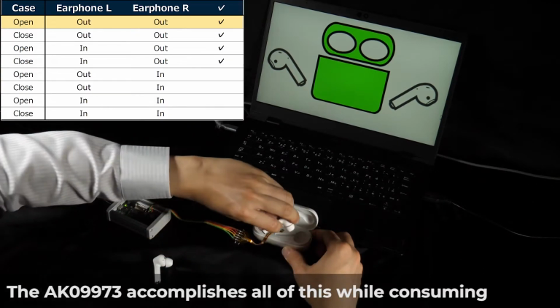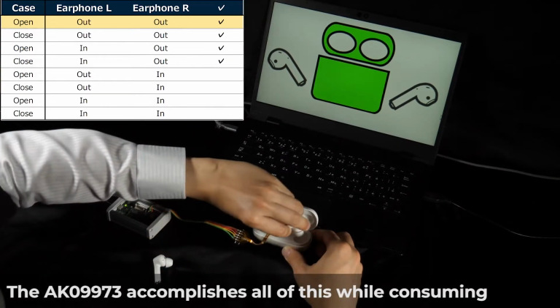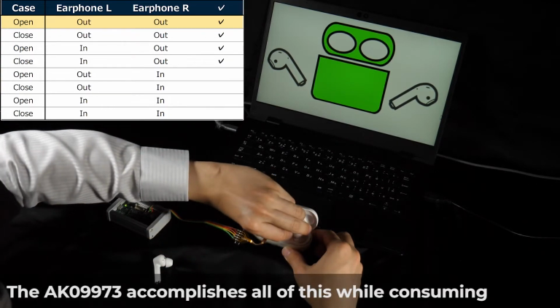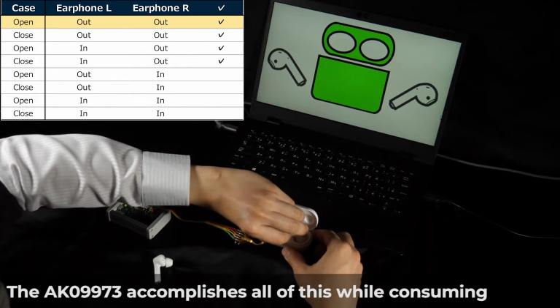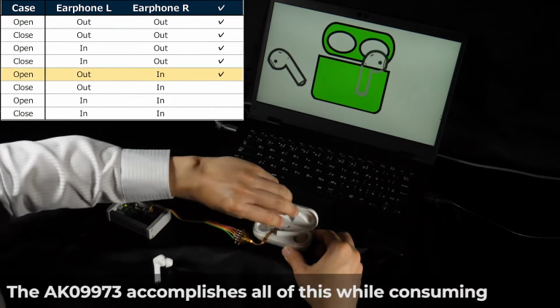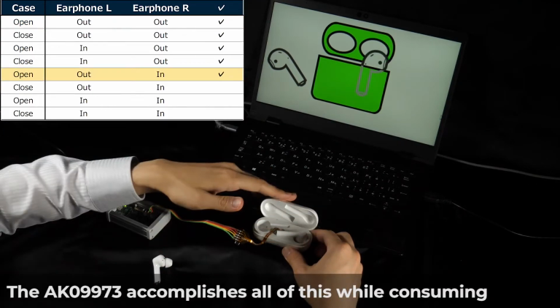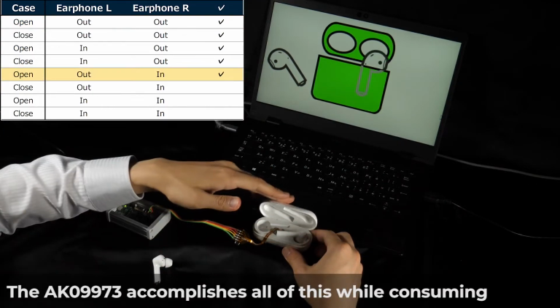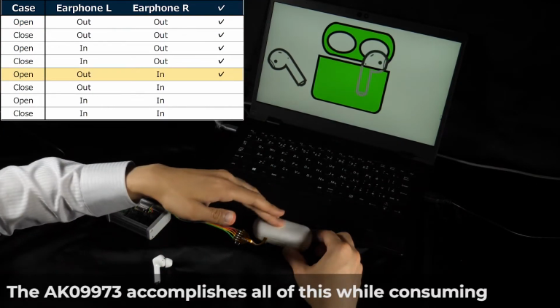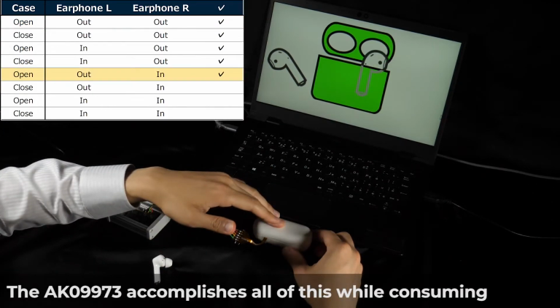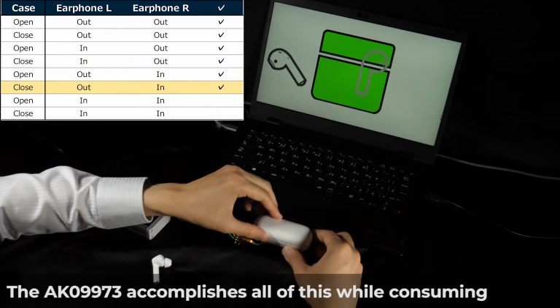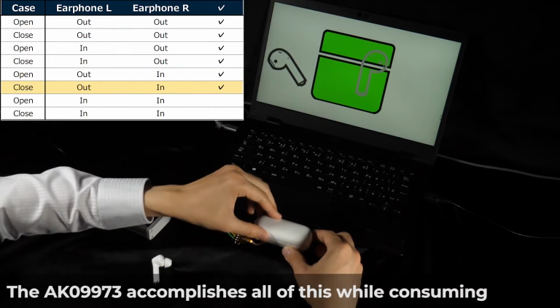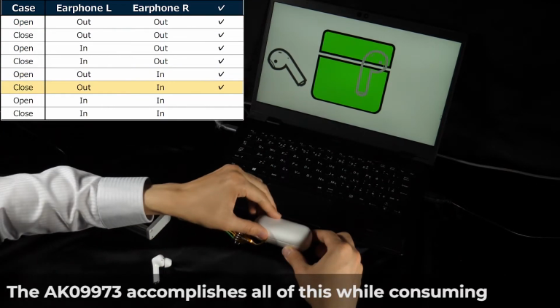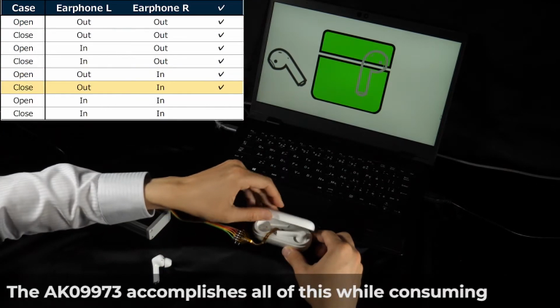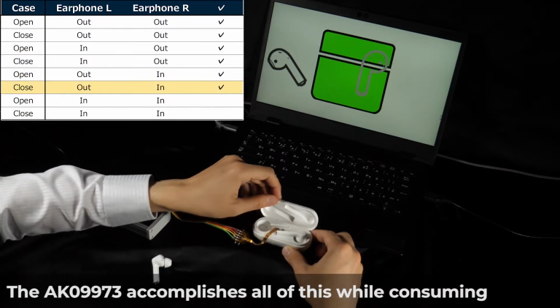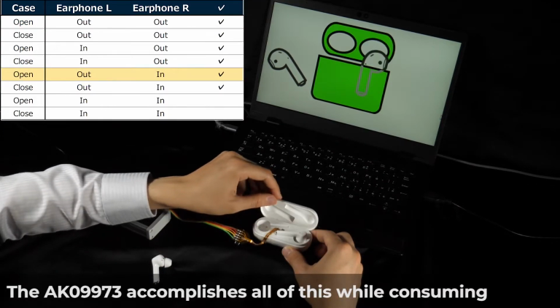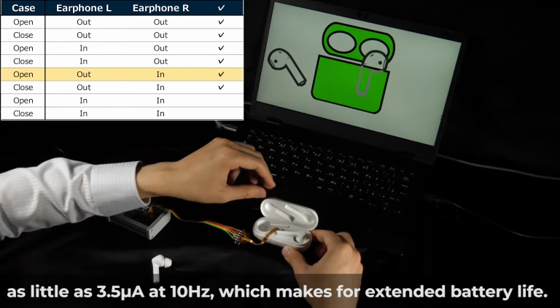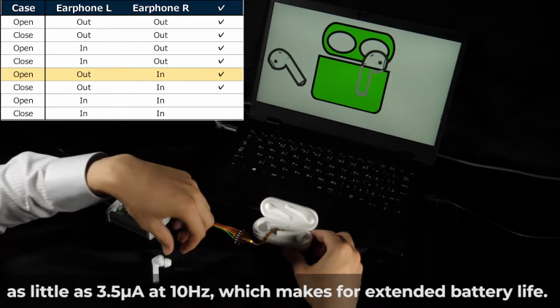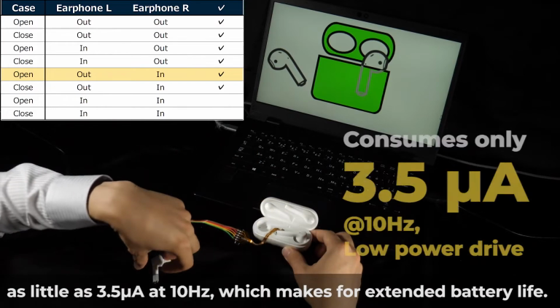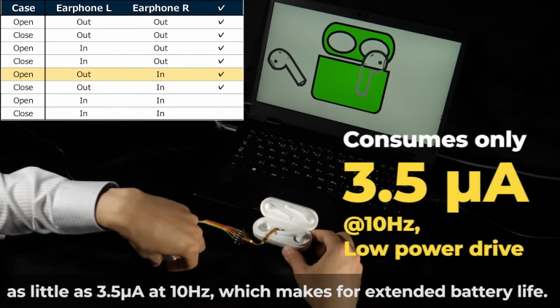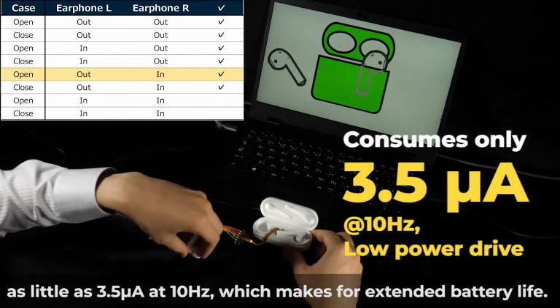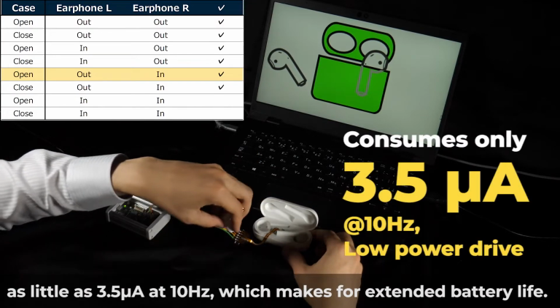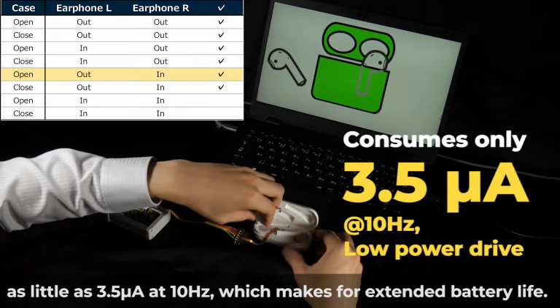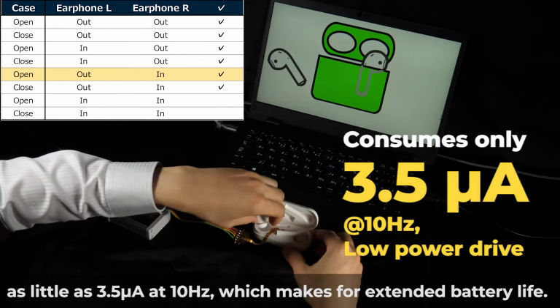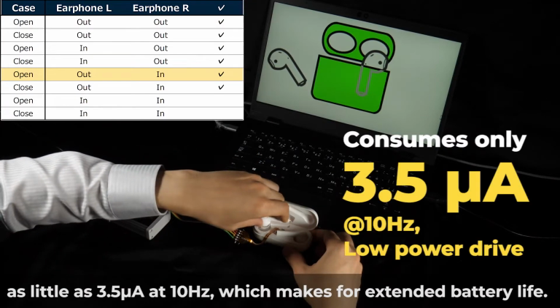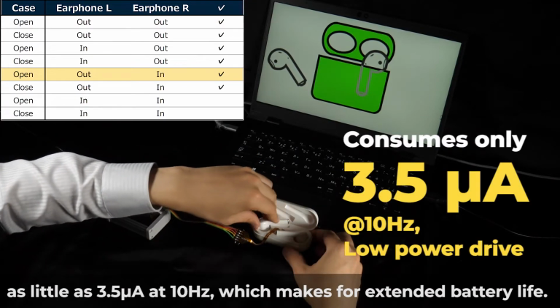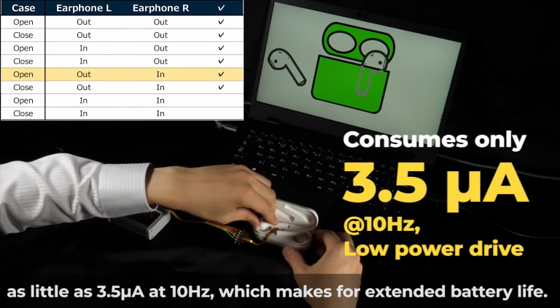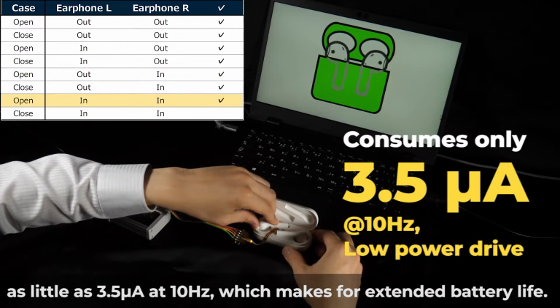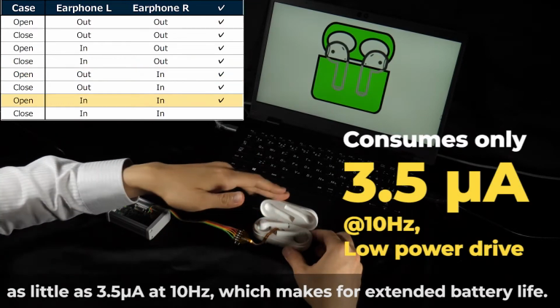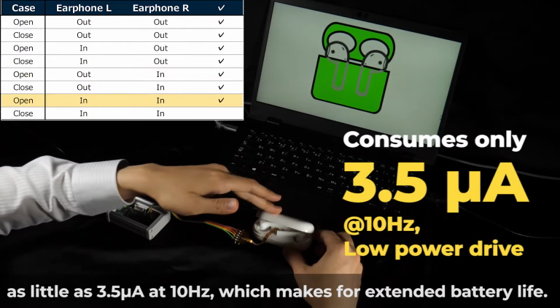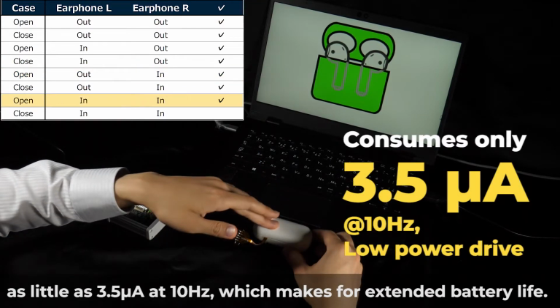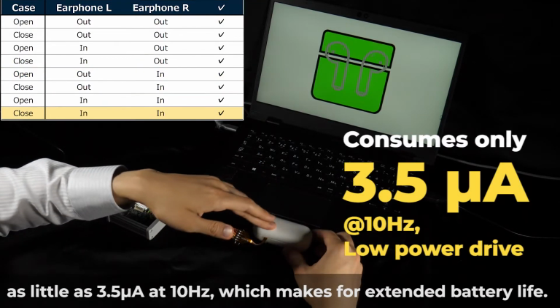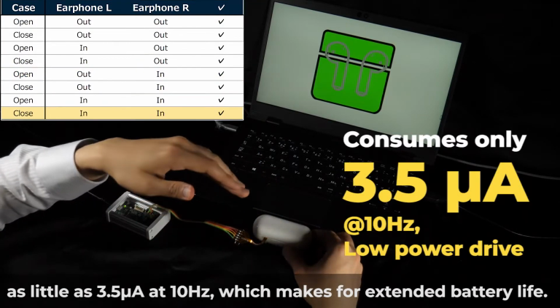The AK09973 accomplishes all of this while consuming as little as 3.5 microamps at 10Hz, which makes for extended battery life.